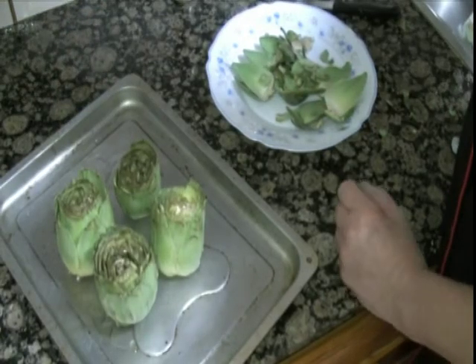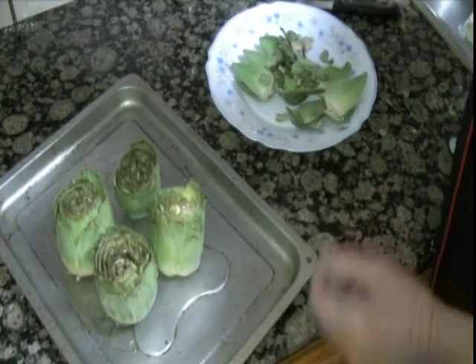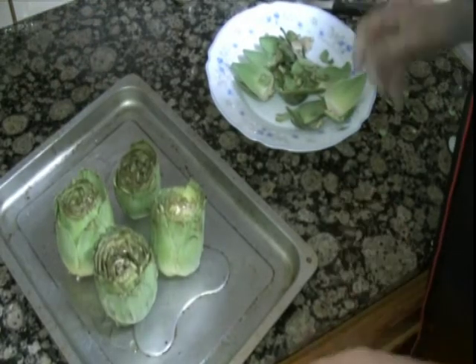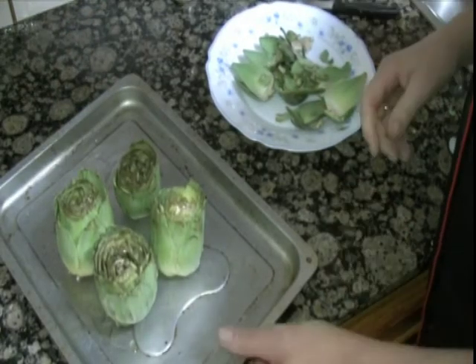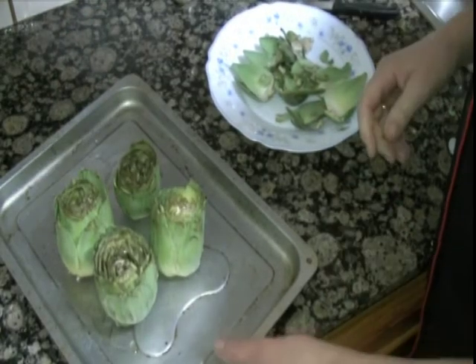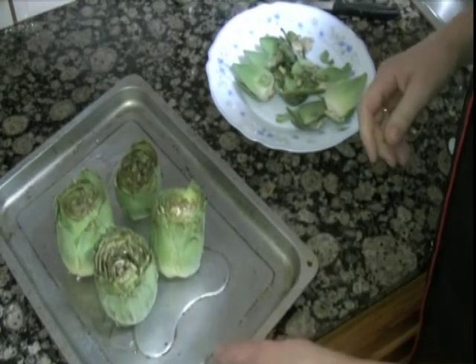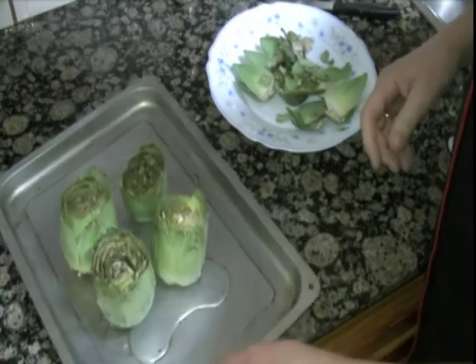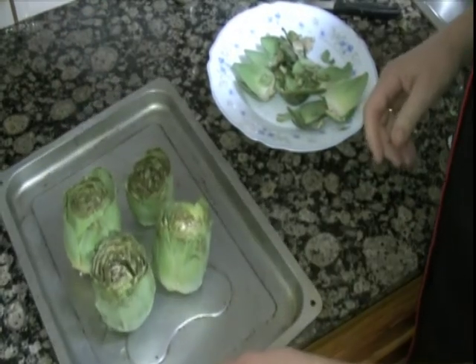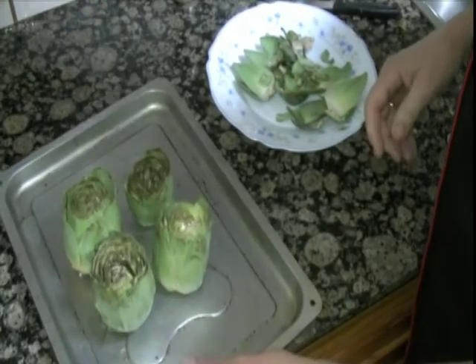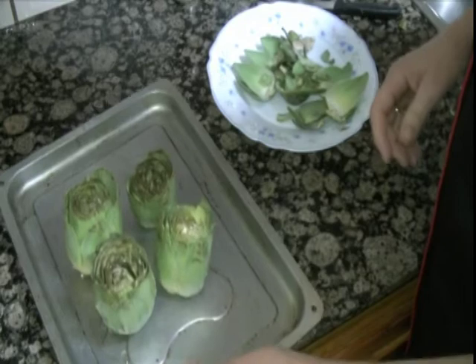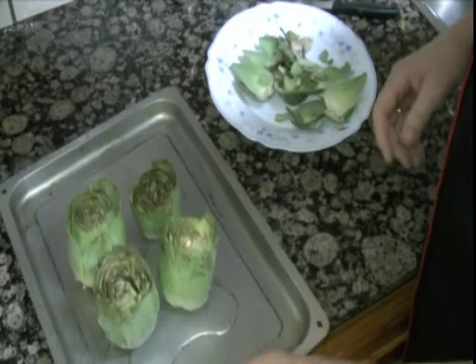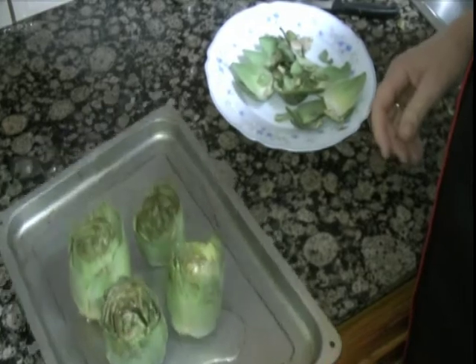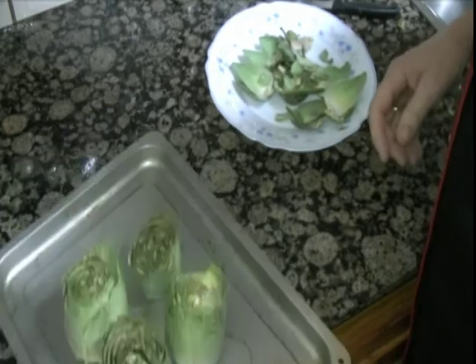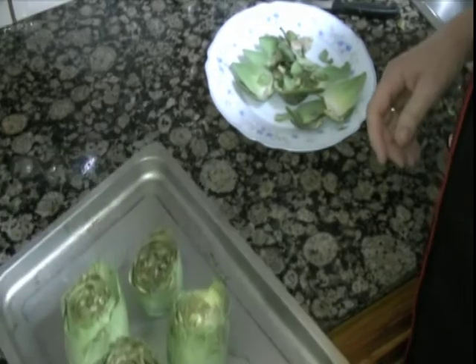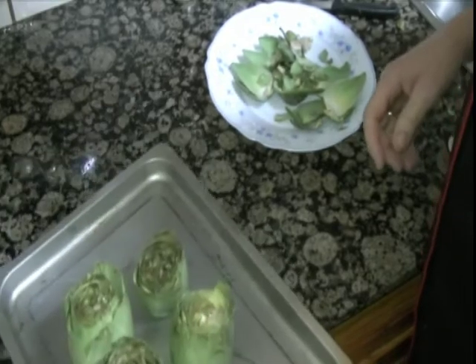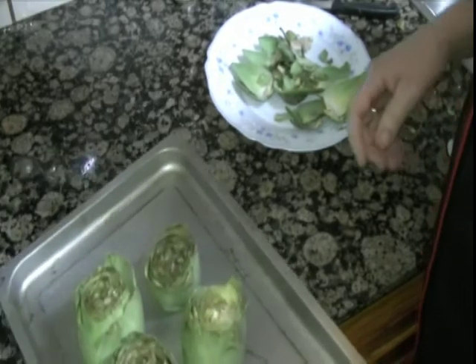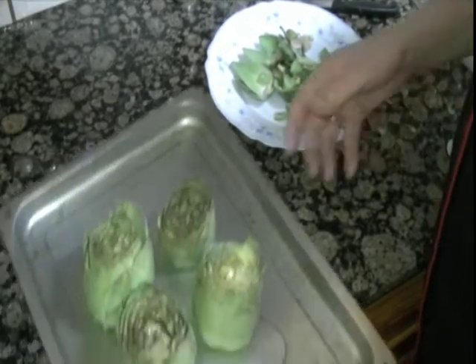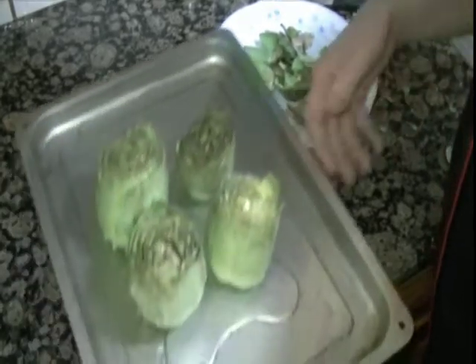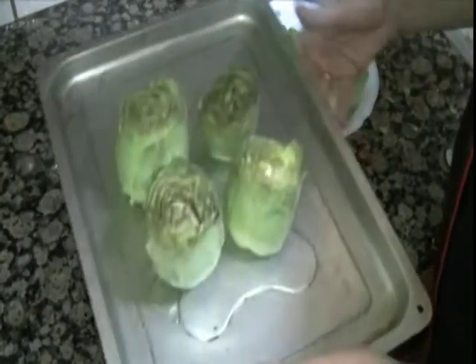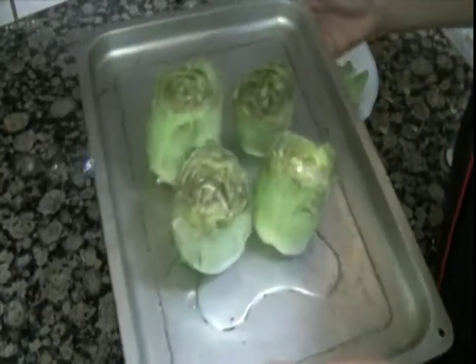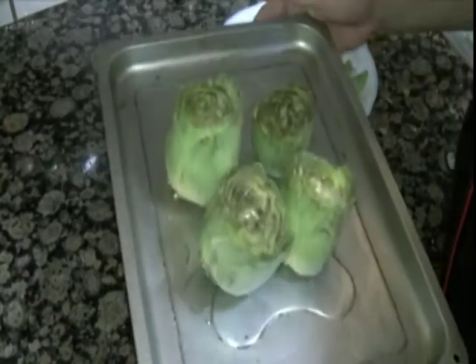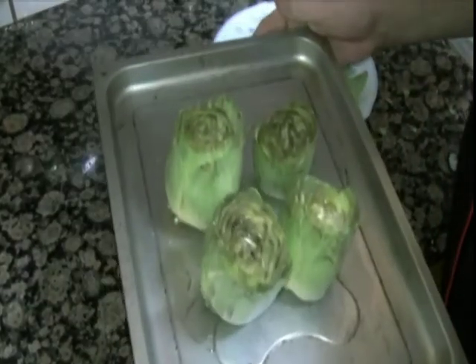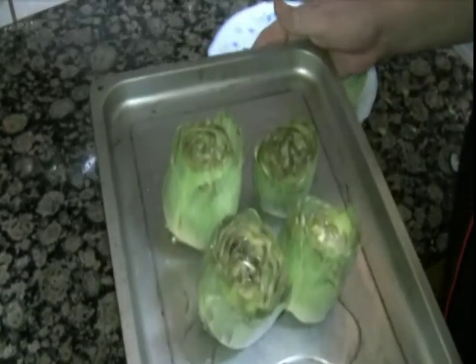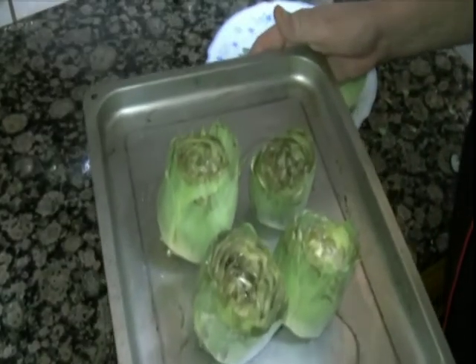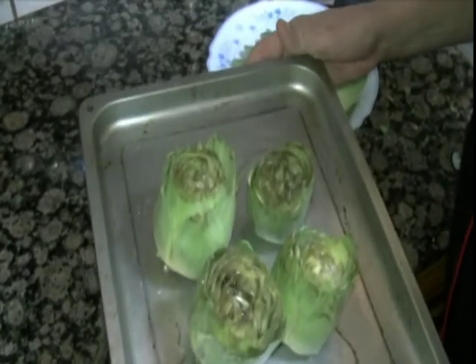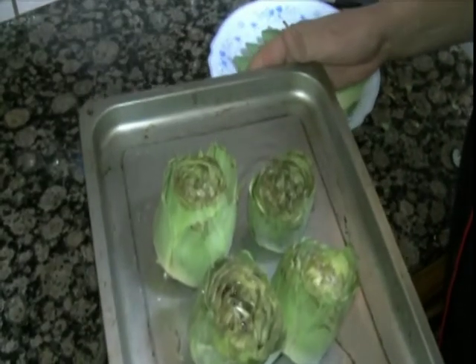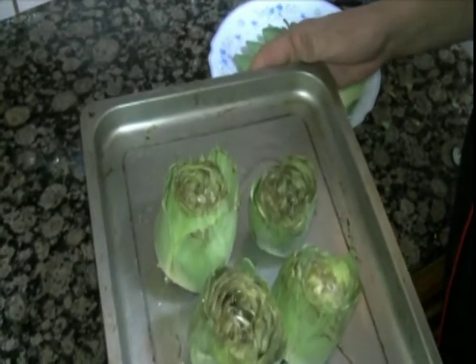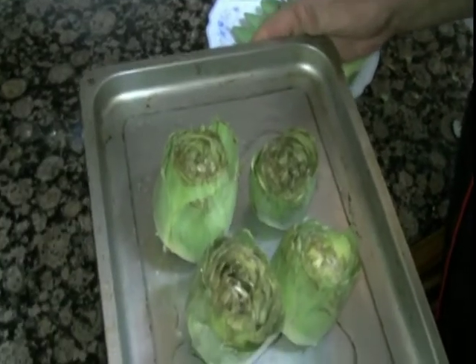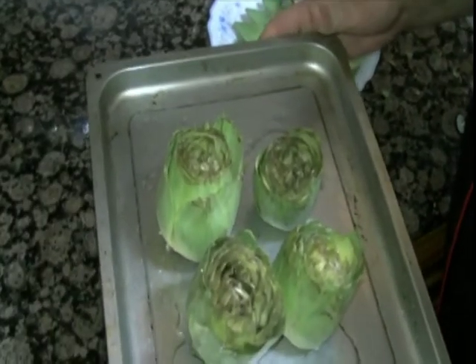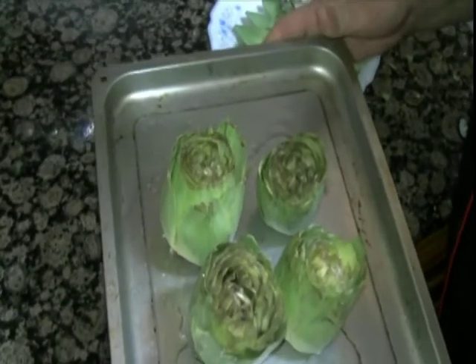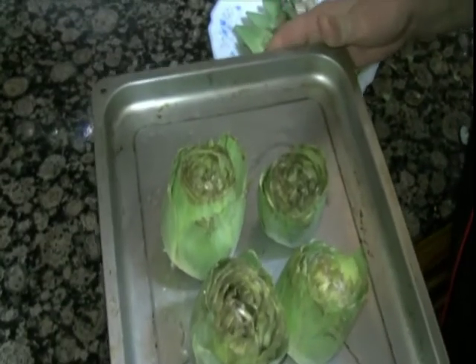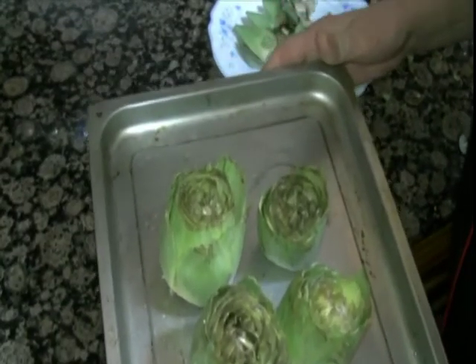We'll put it in the oven. First we'll put it in a little bit, then we'll put everything together in the oven.